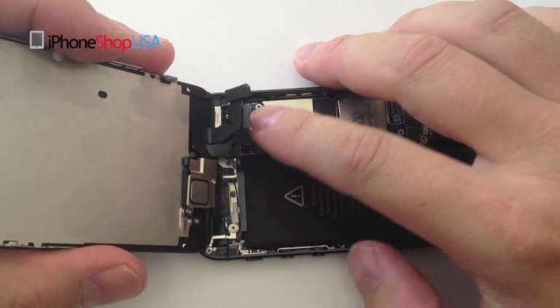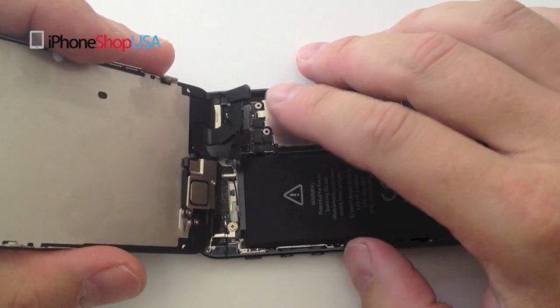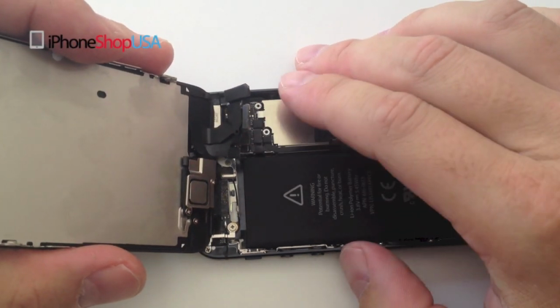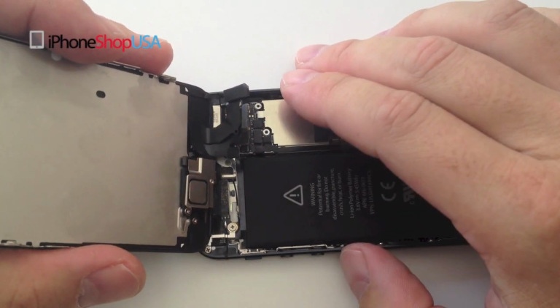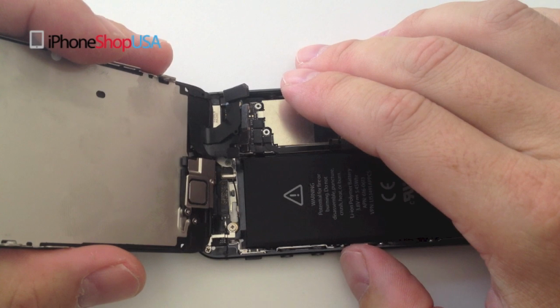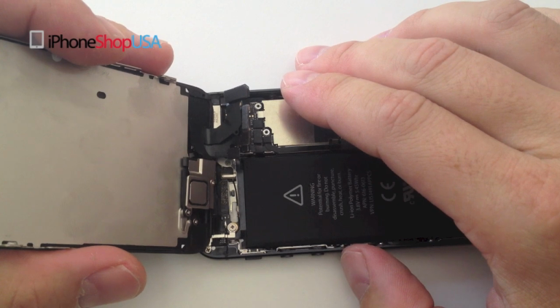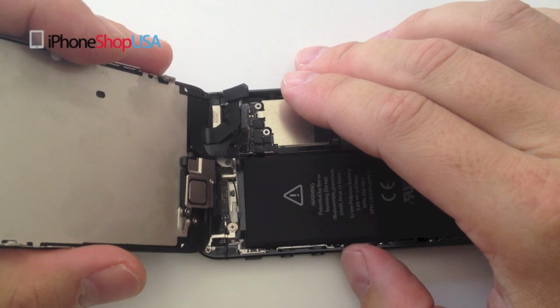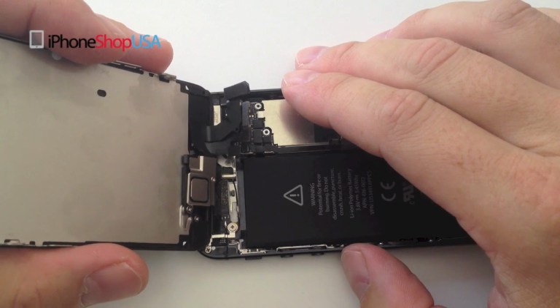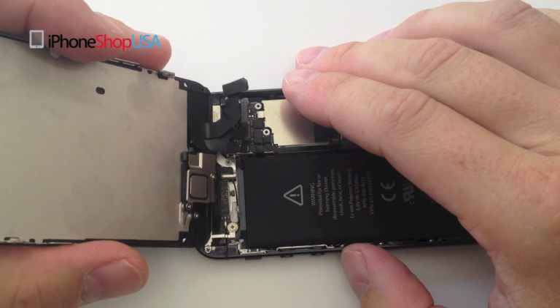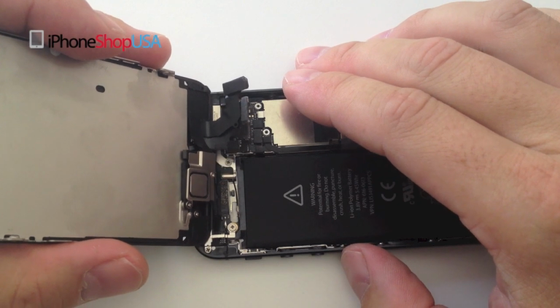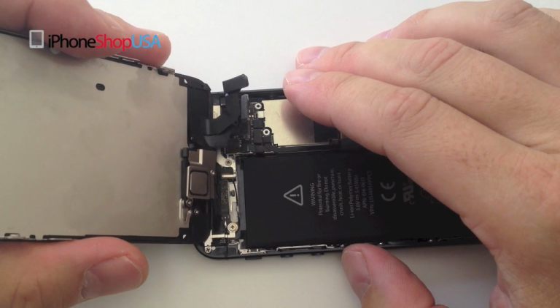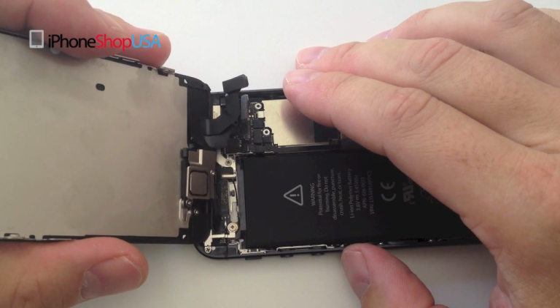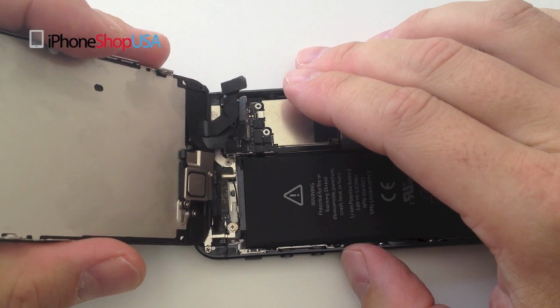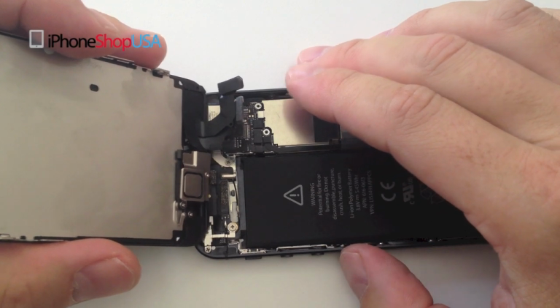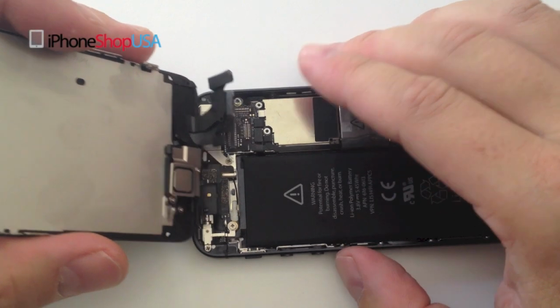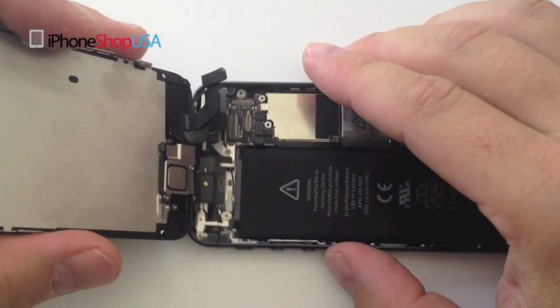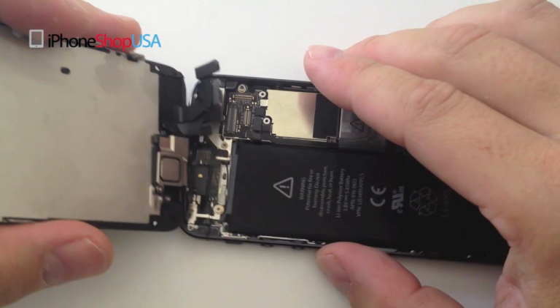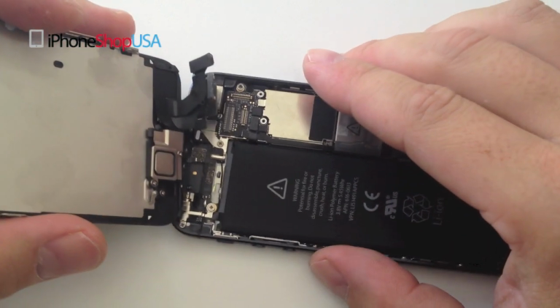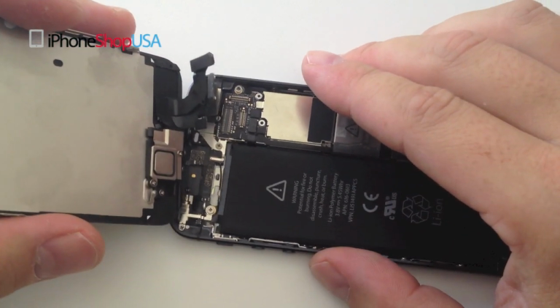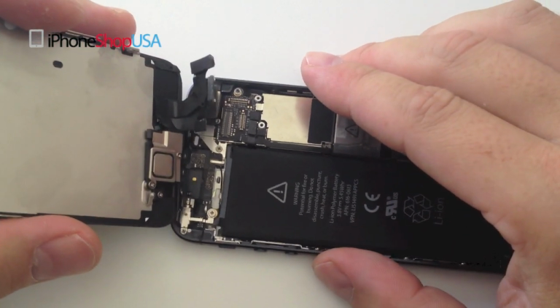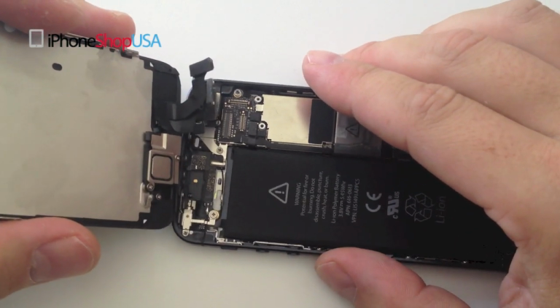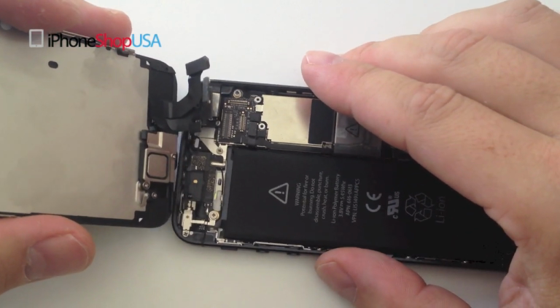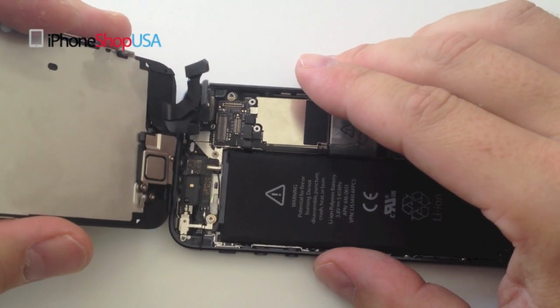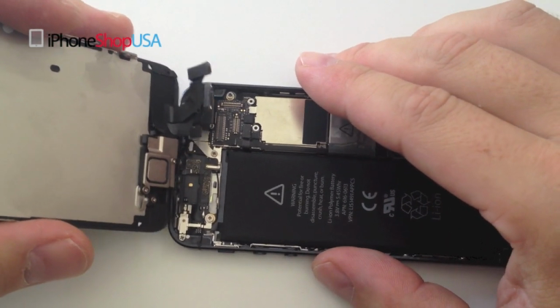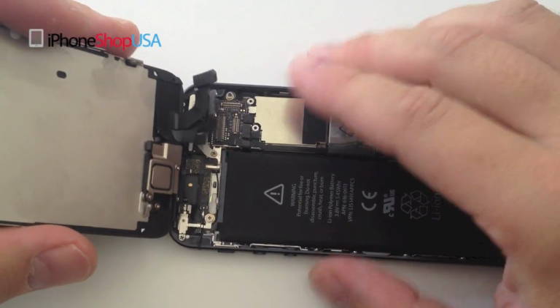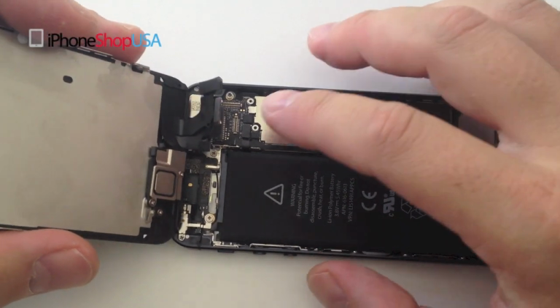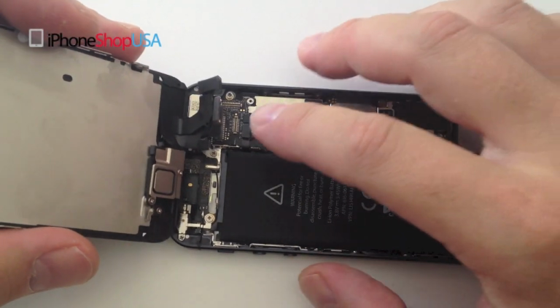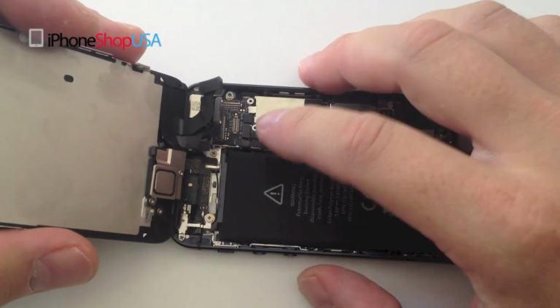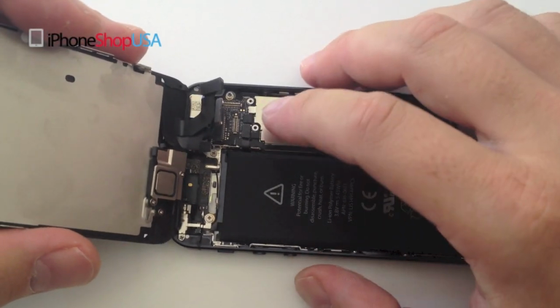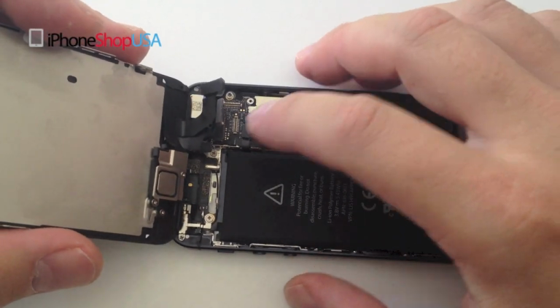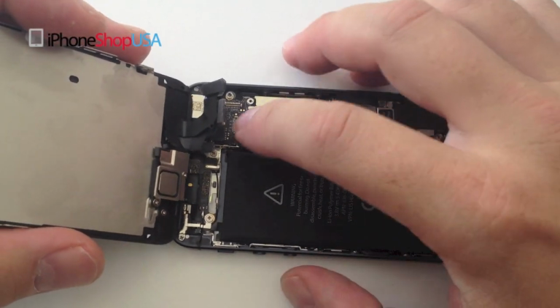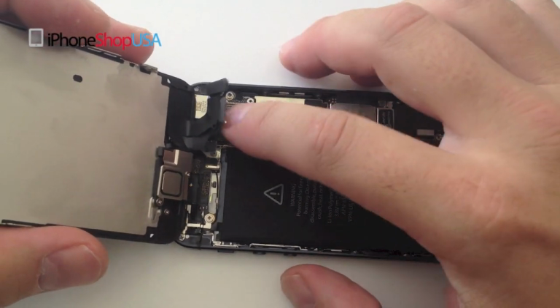Make sure when you're reattaching the cables that they snap into place.